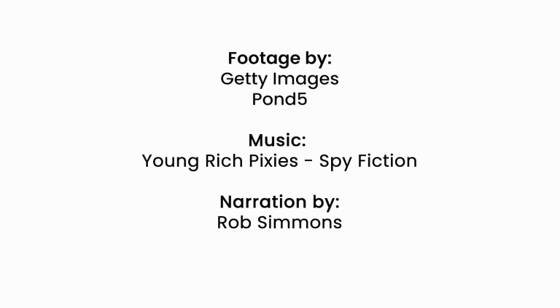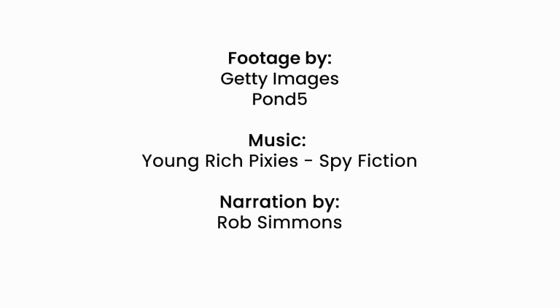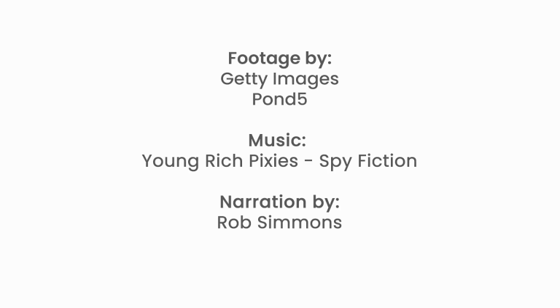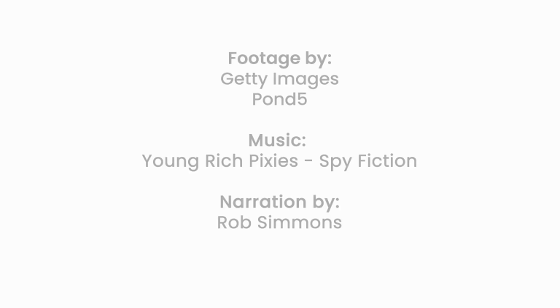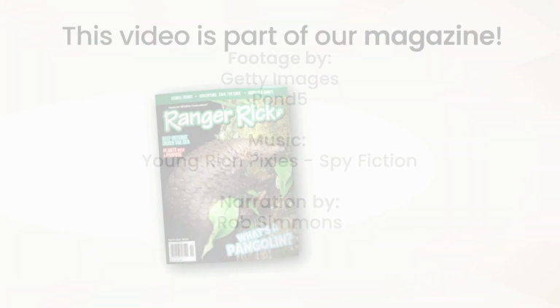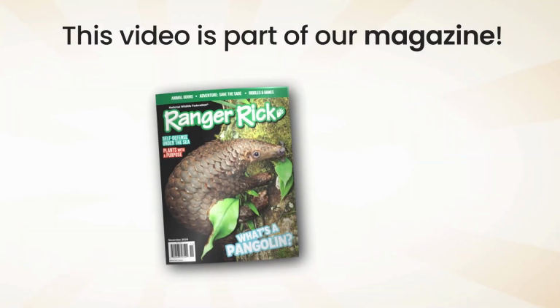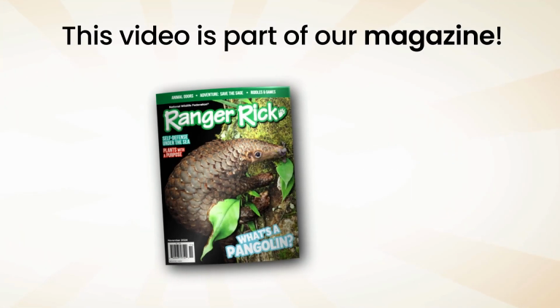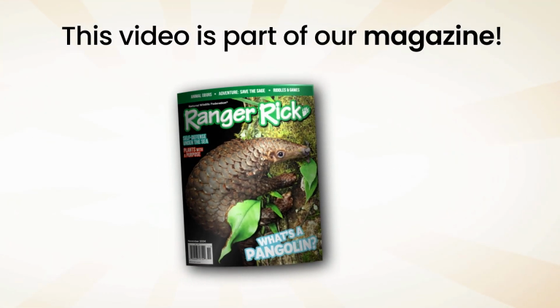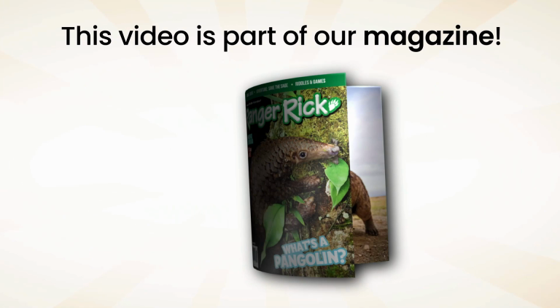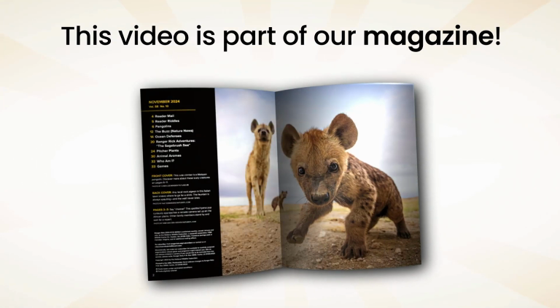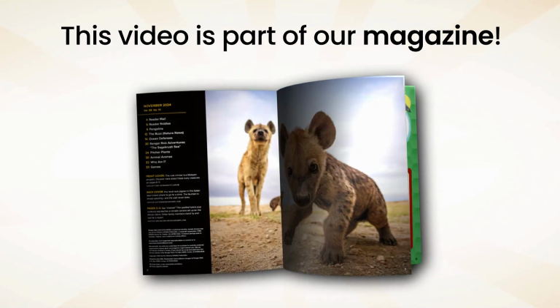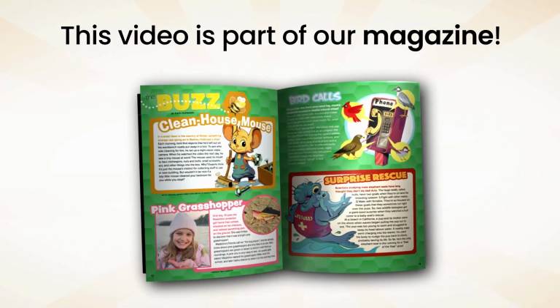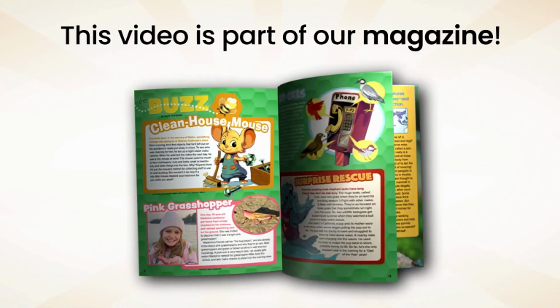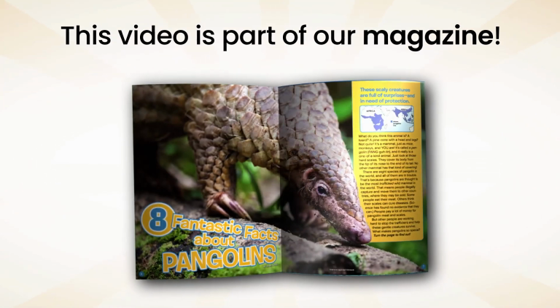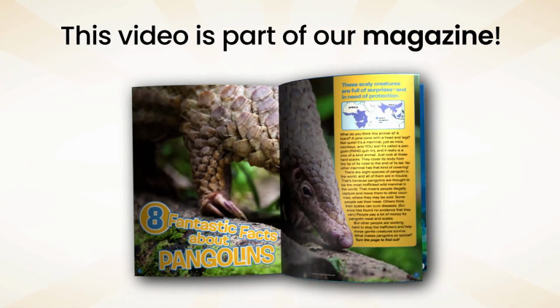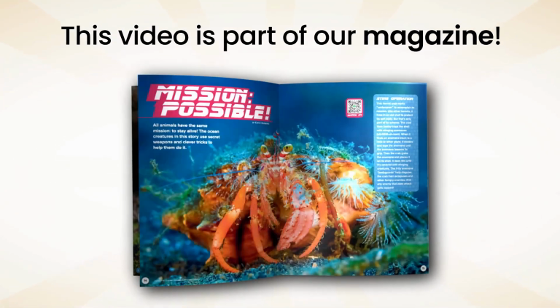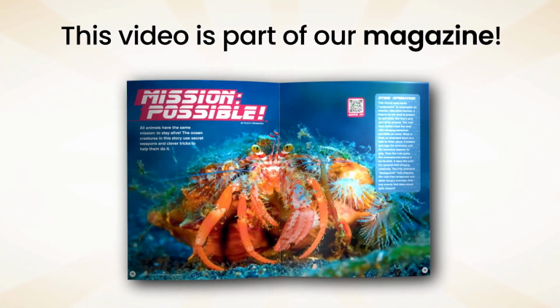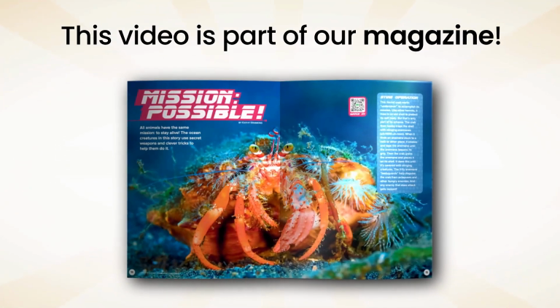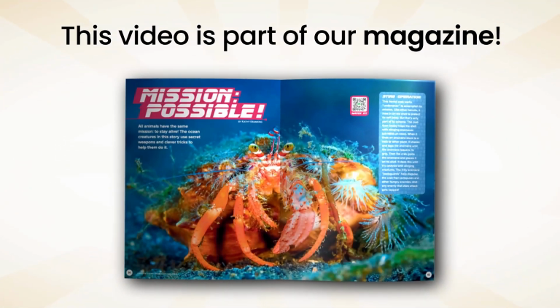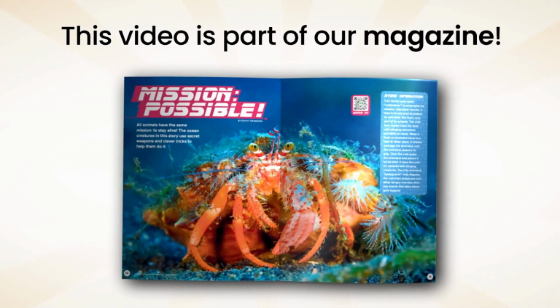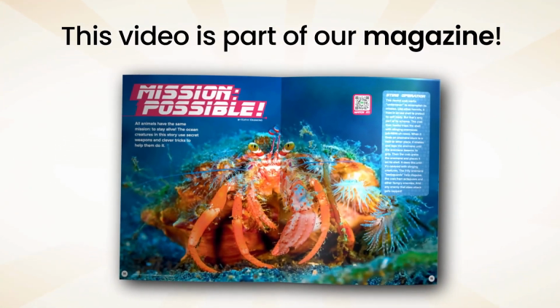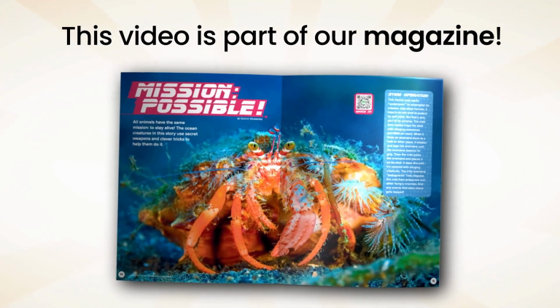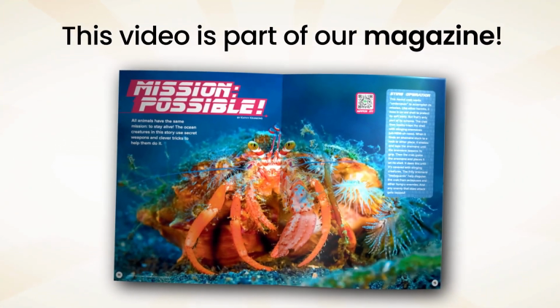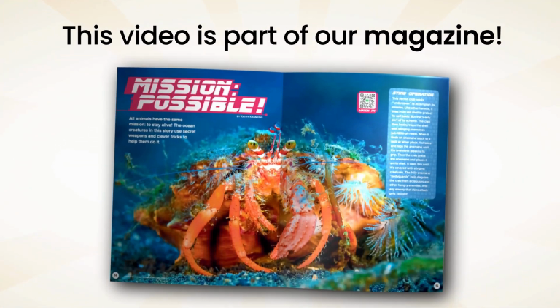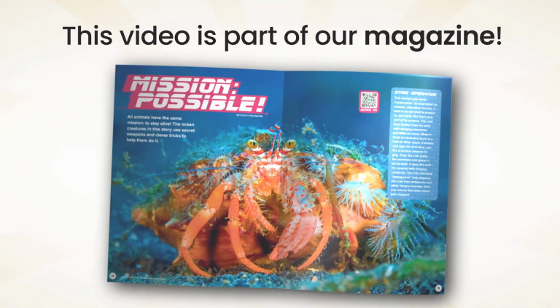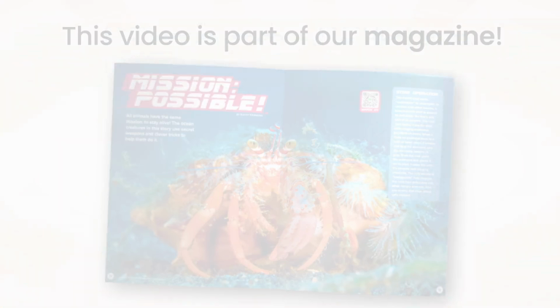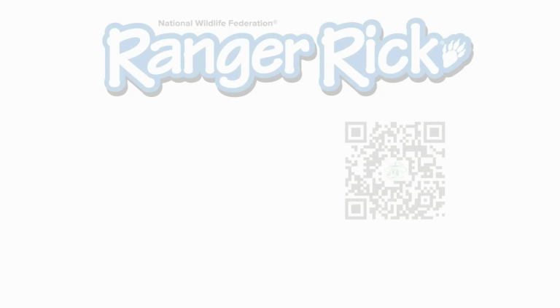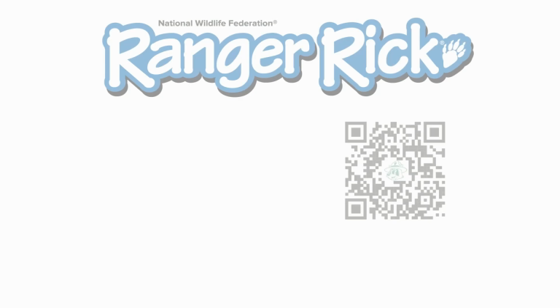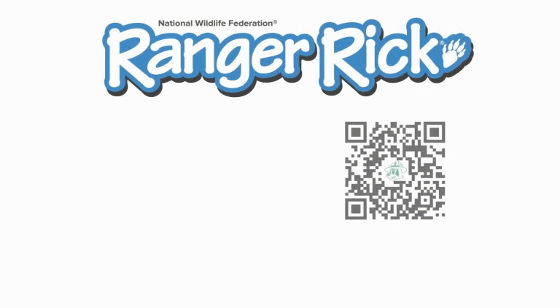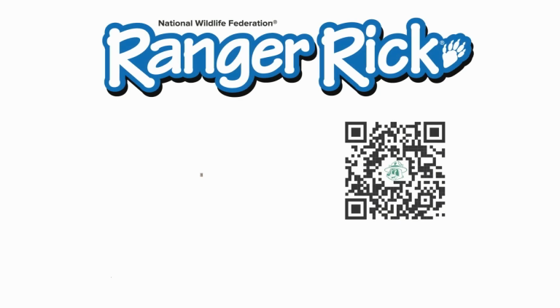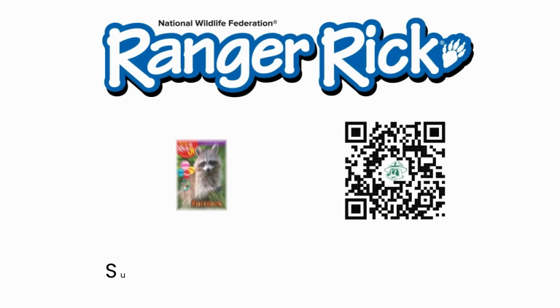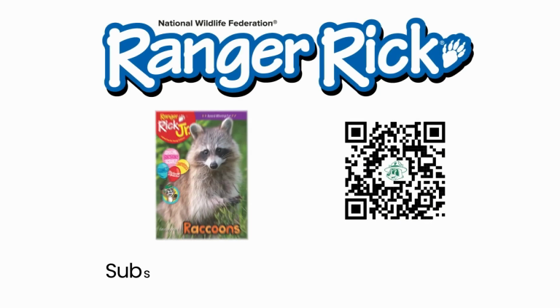This is one of many videos featured in Ranger Rick magazines. Get your subscription today!